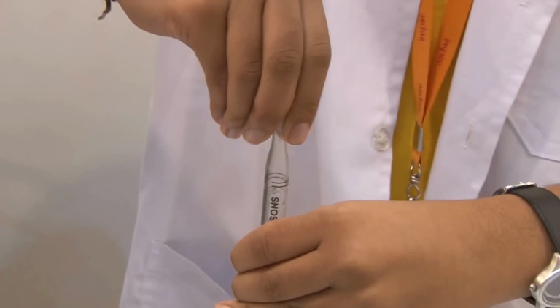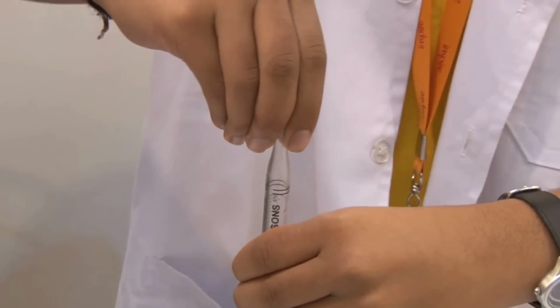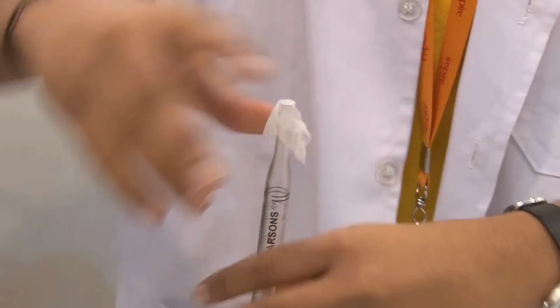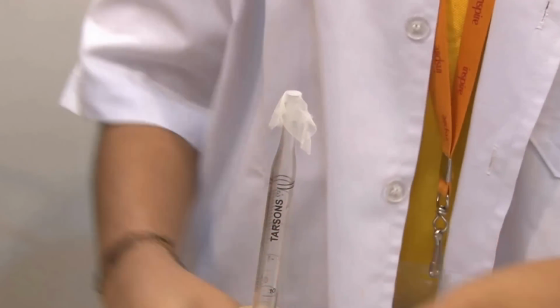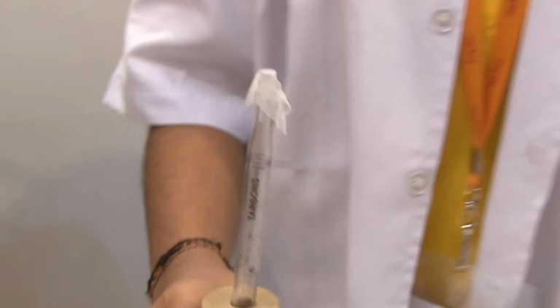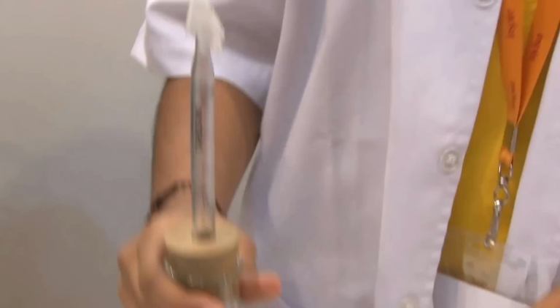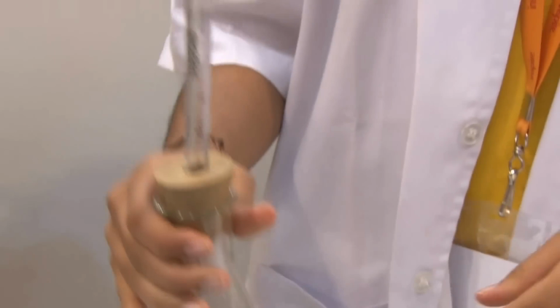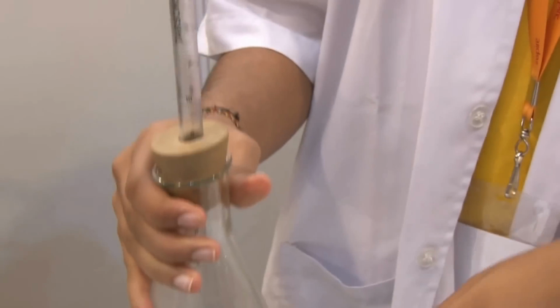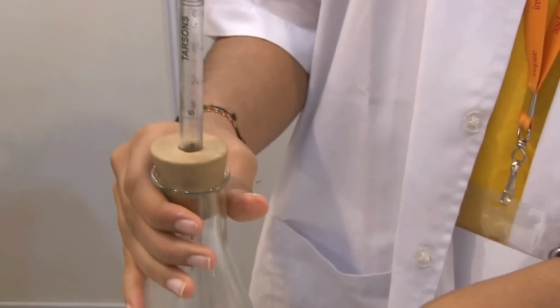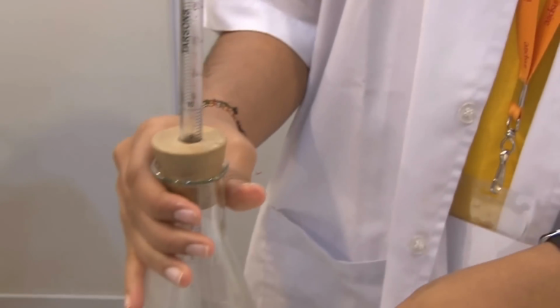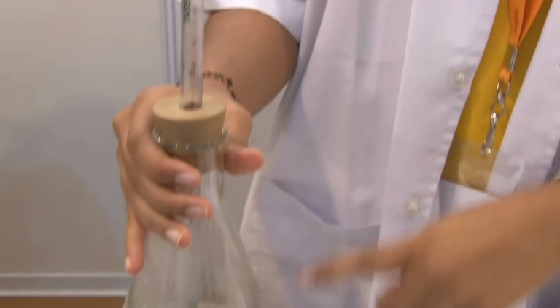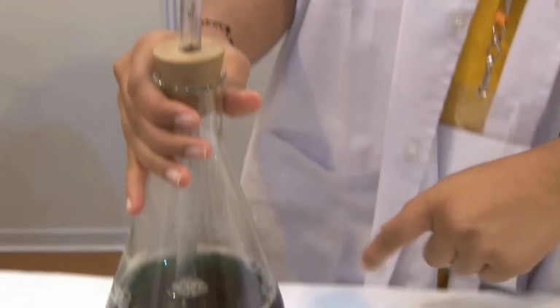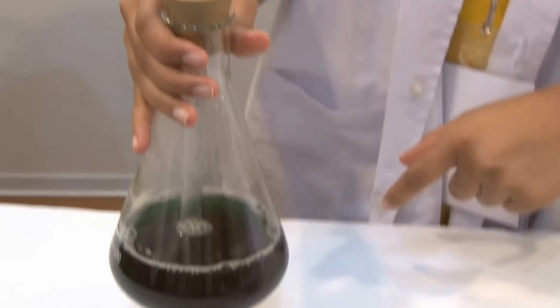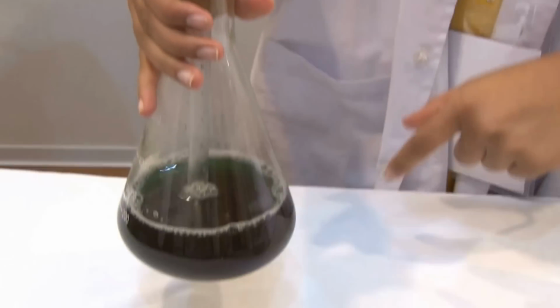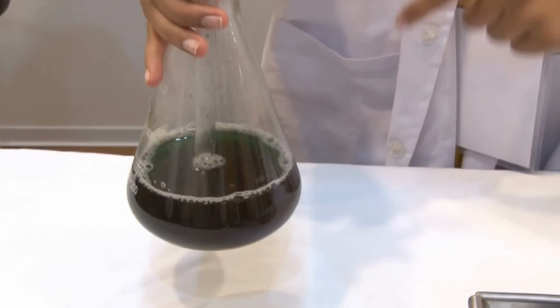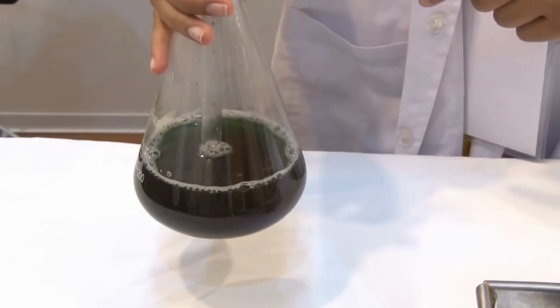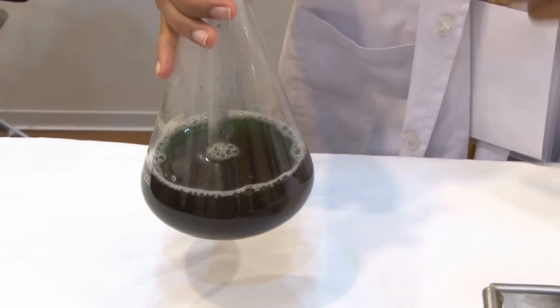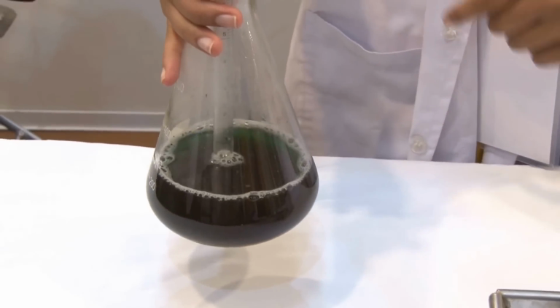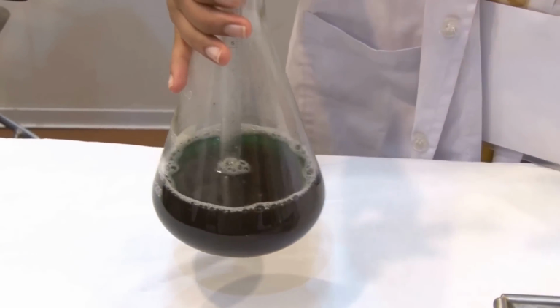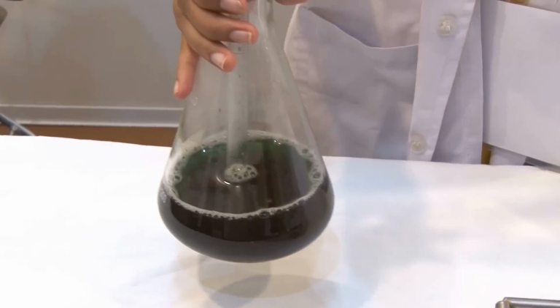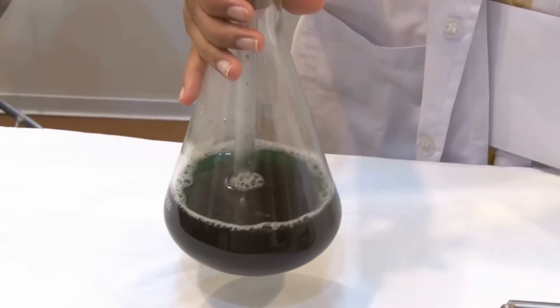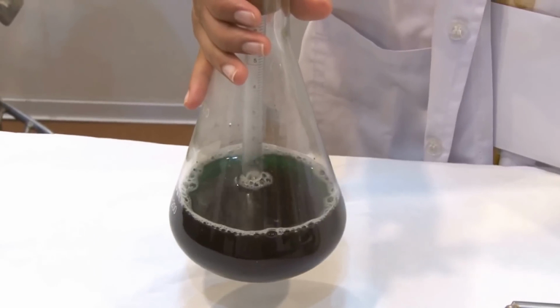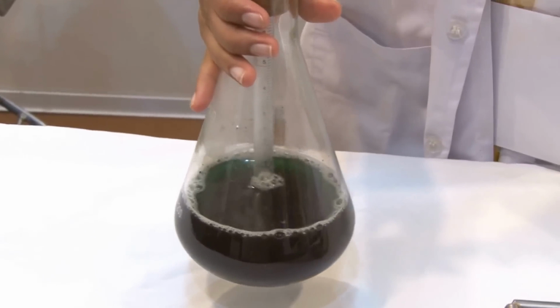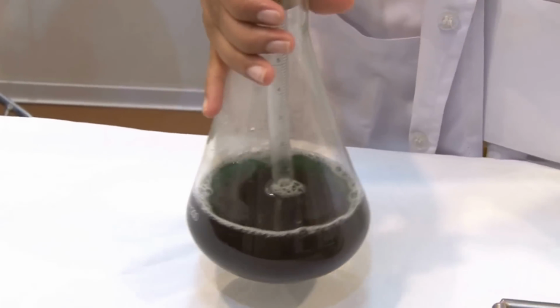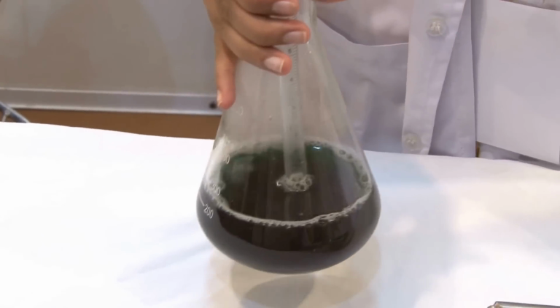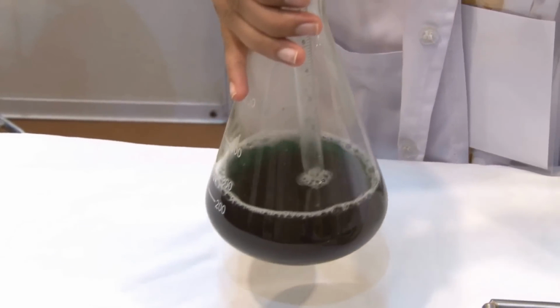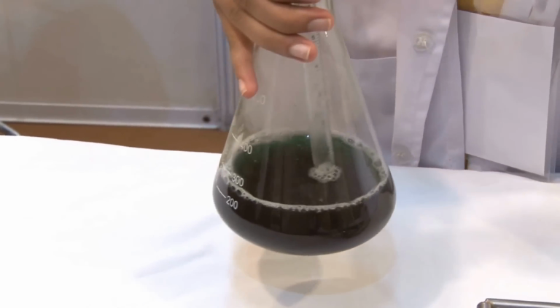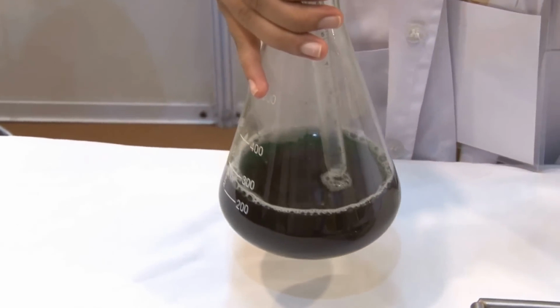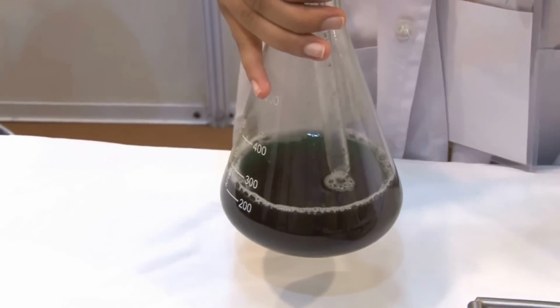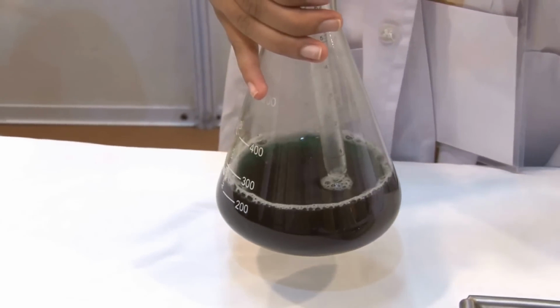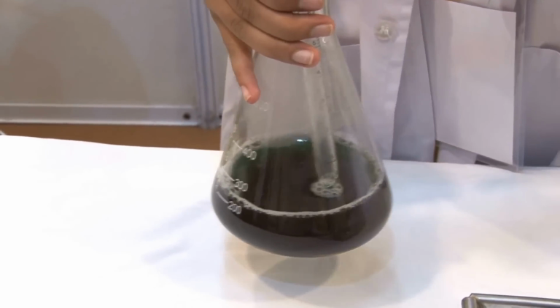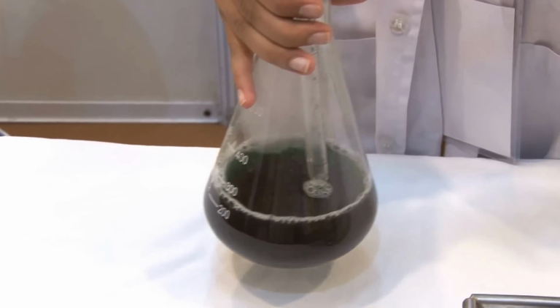See, the bubbles are formed. This shows that the carbon monoxide is getting mixed into this solution.